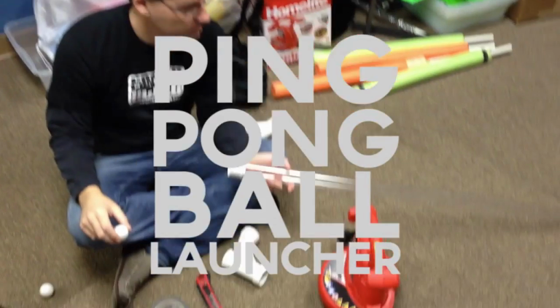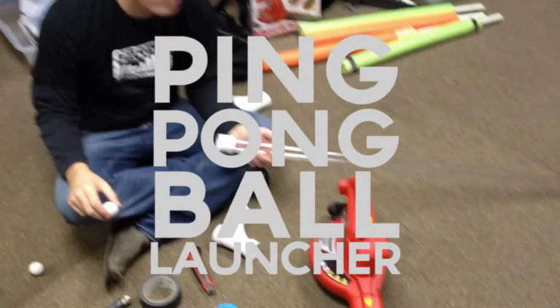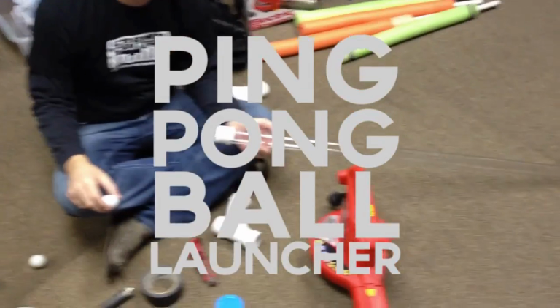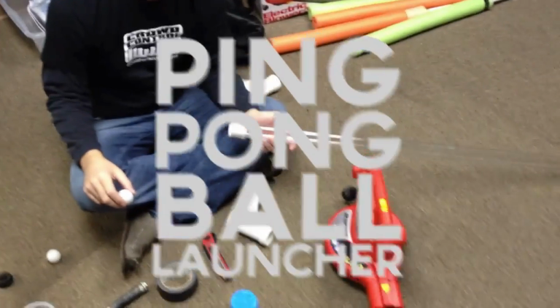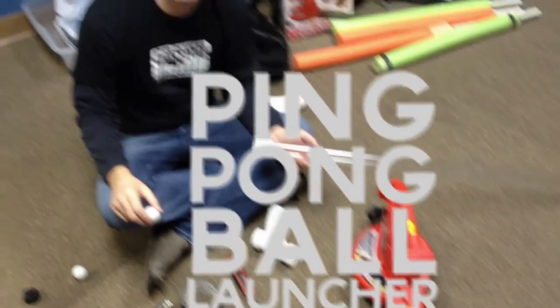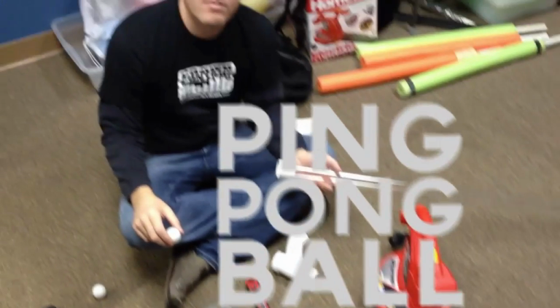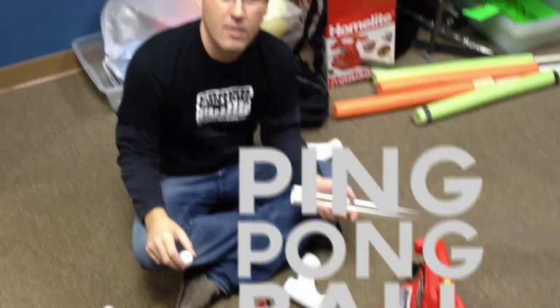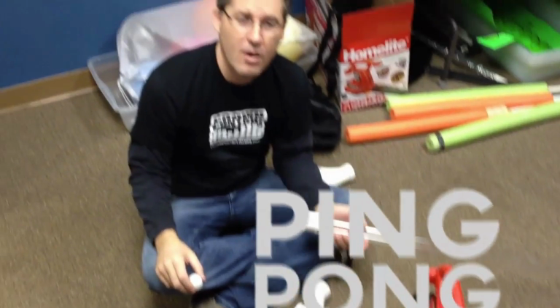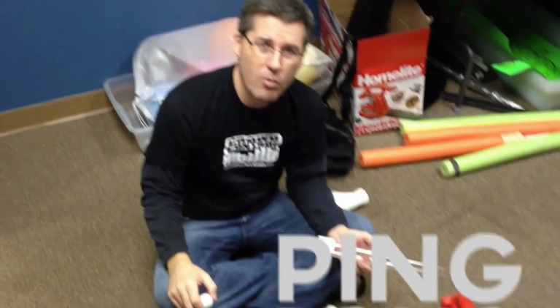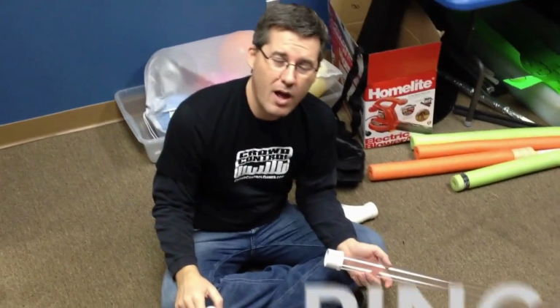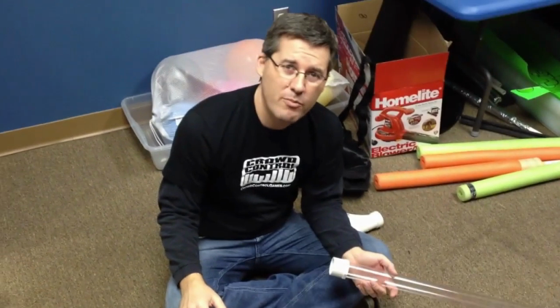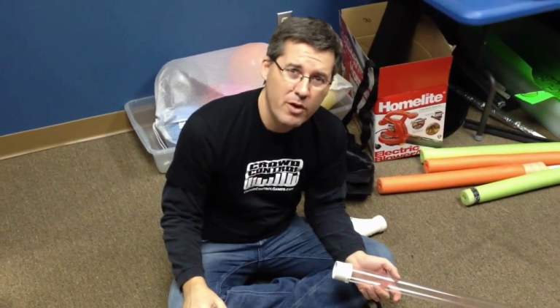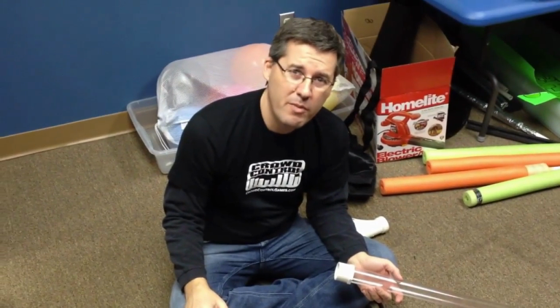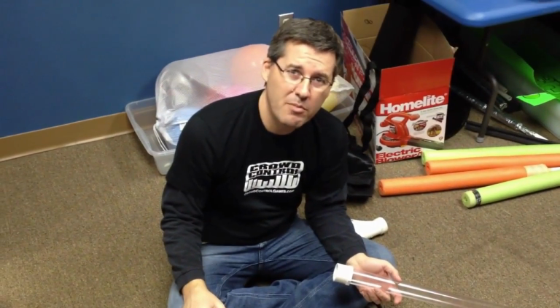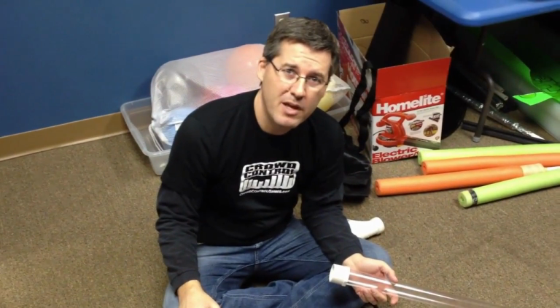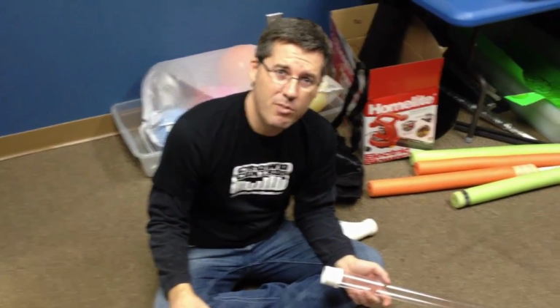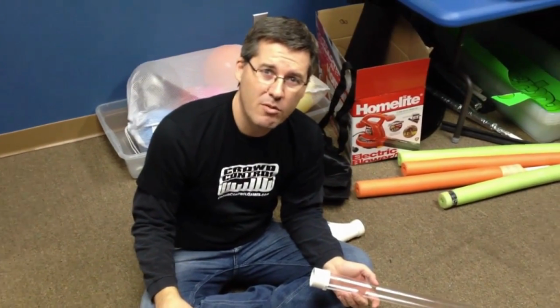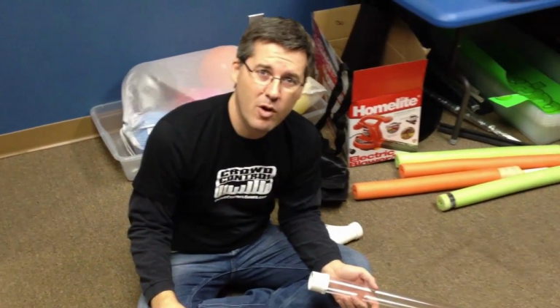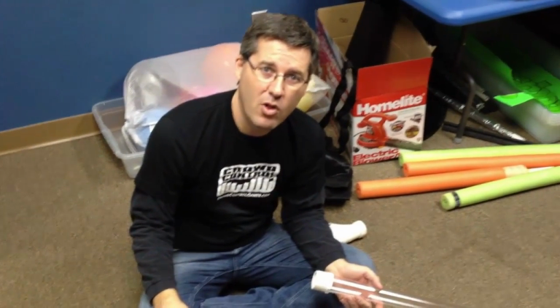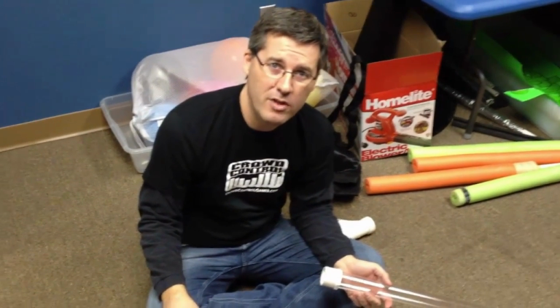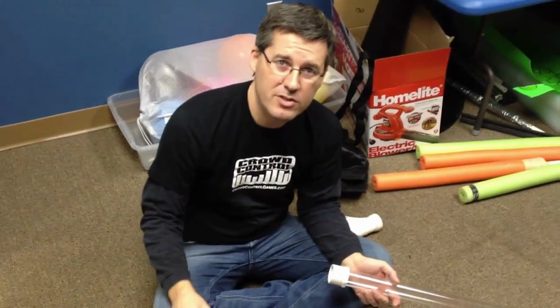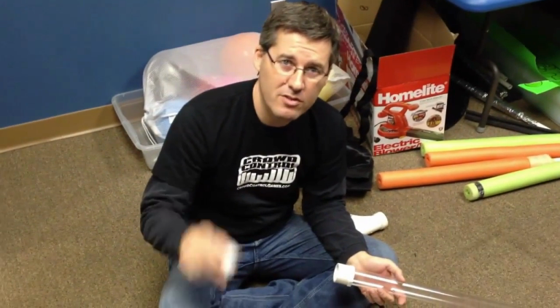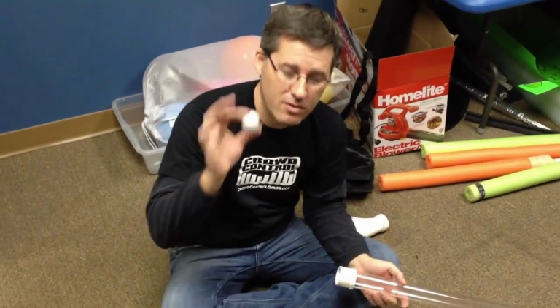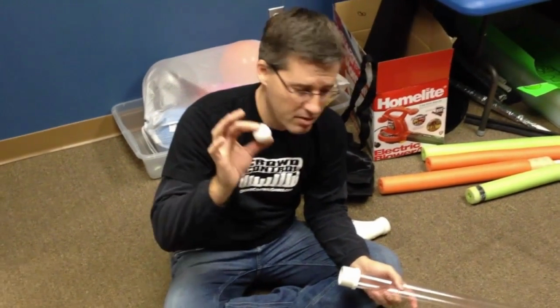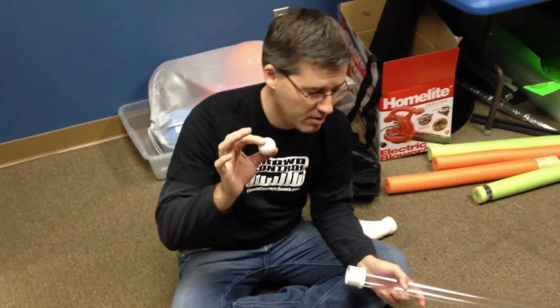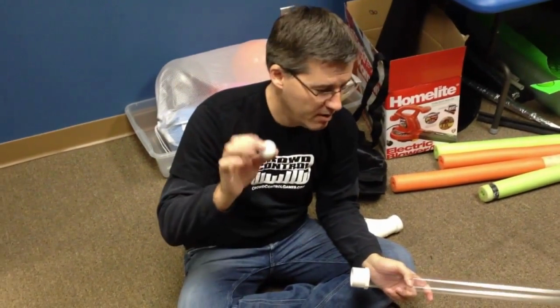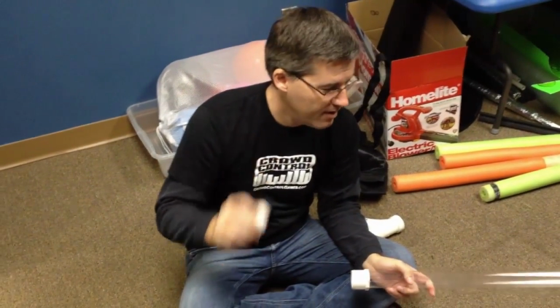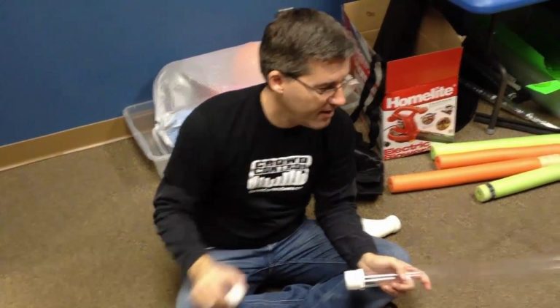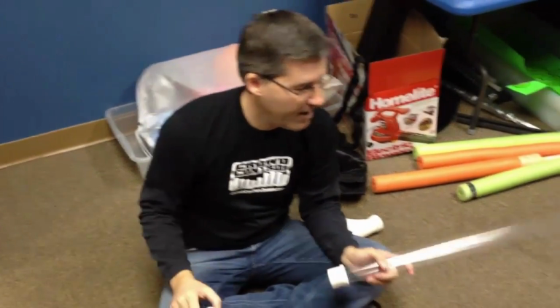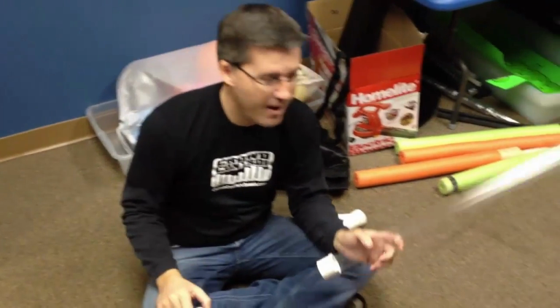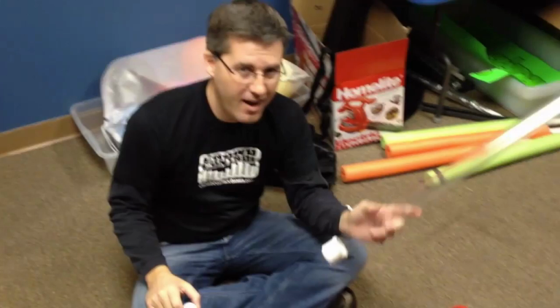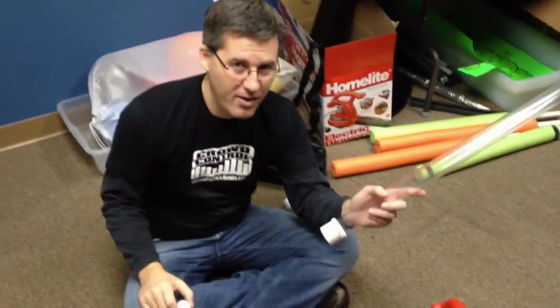Hey Brian, whatcha working on? Well, I'm trying to make a ping pong ball launcher. Ping pong ball launcher? That's crazy! I know,